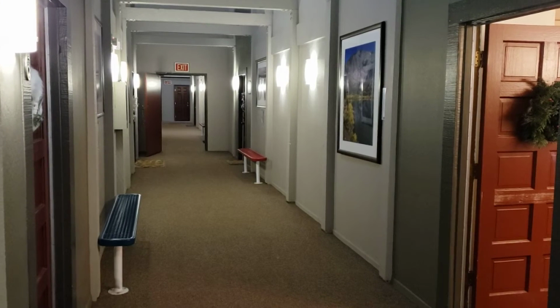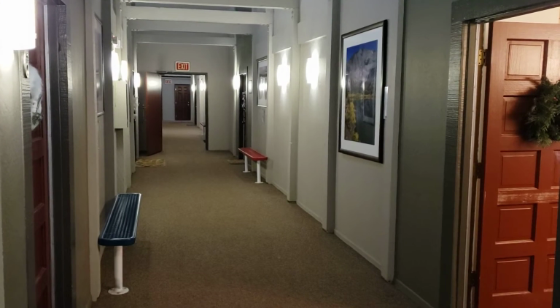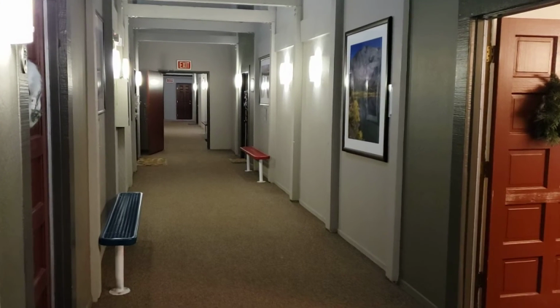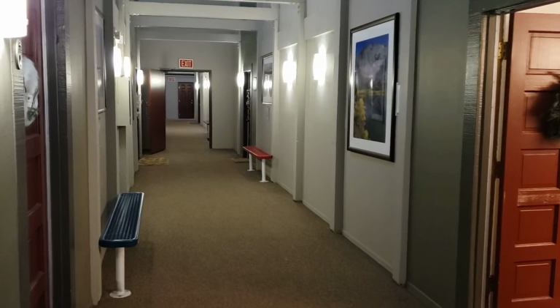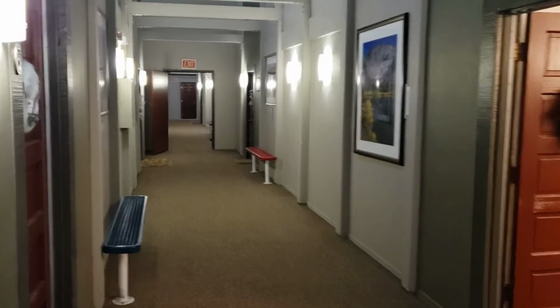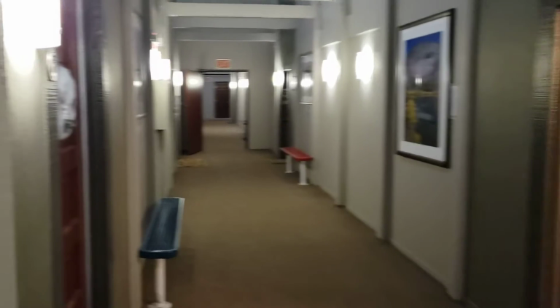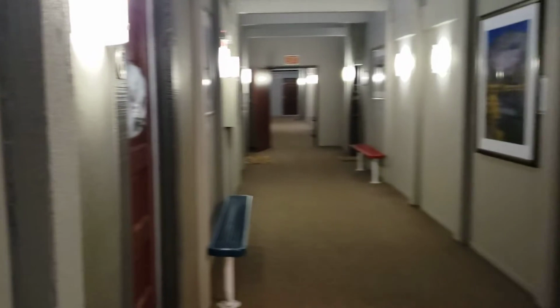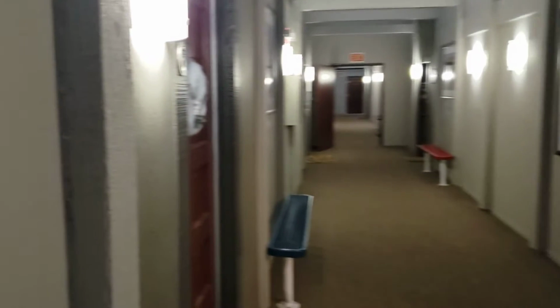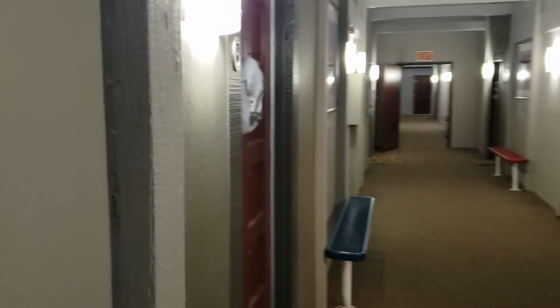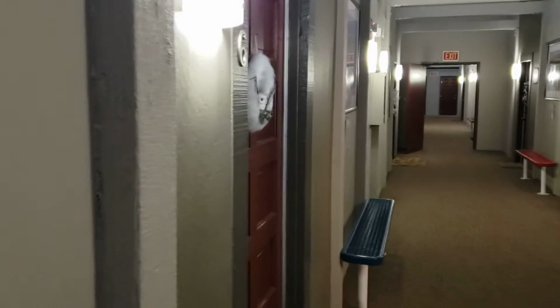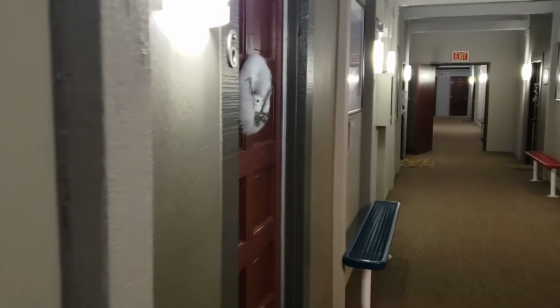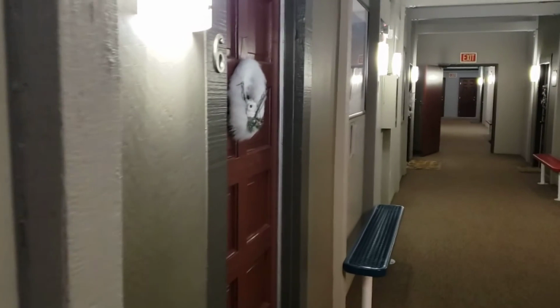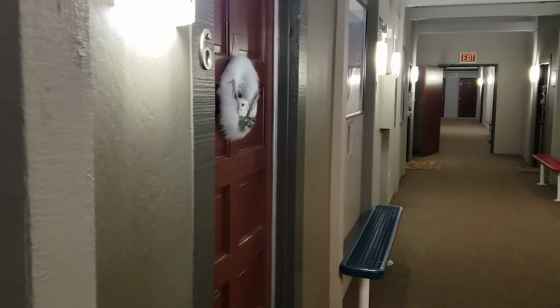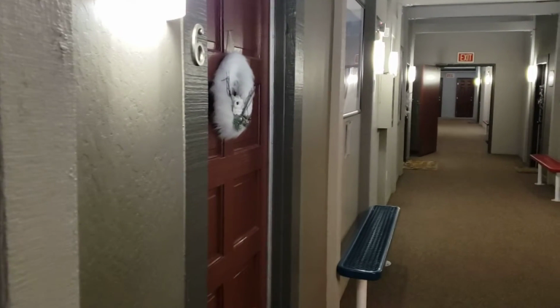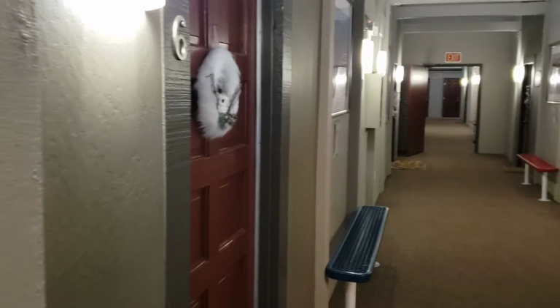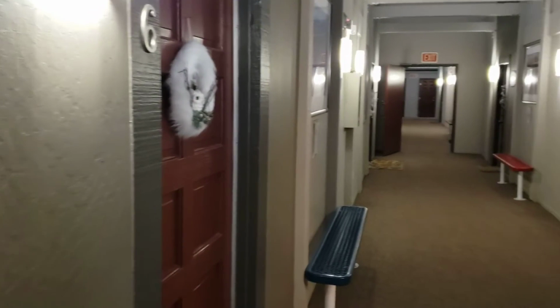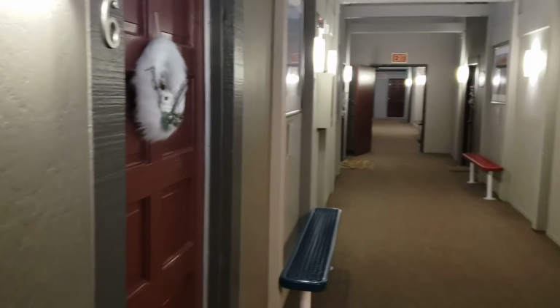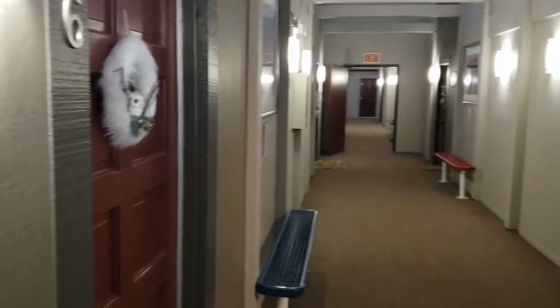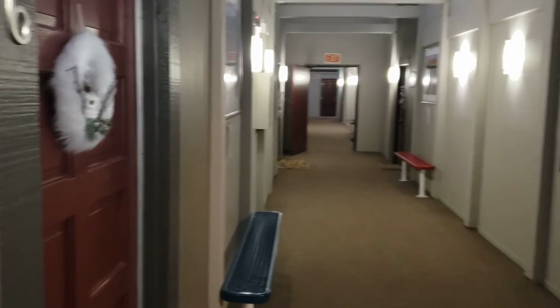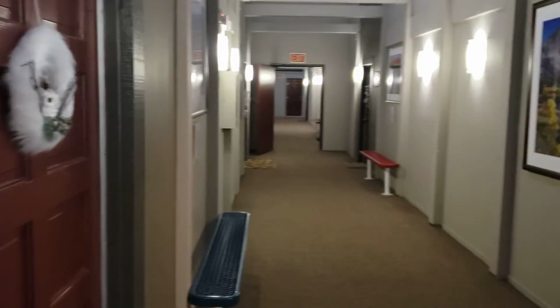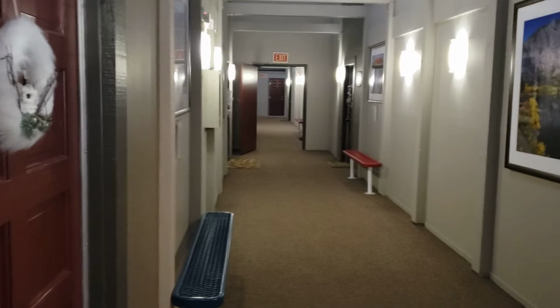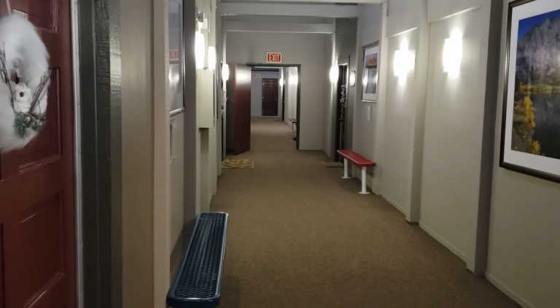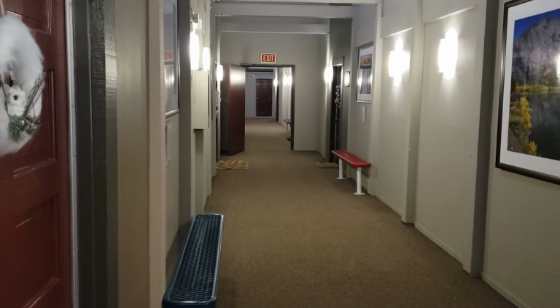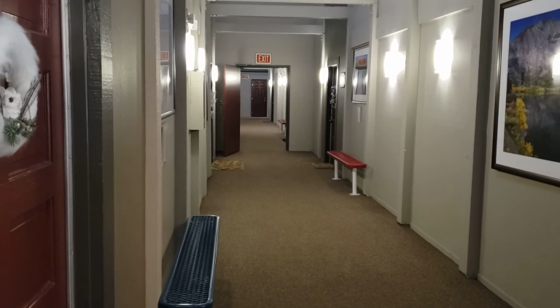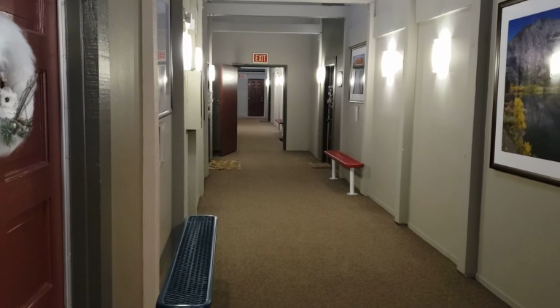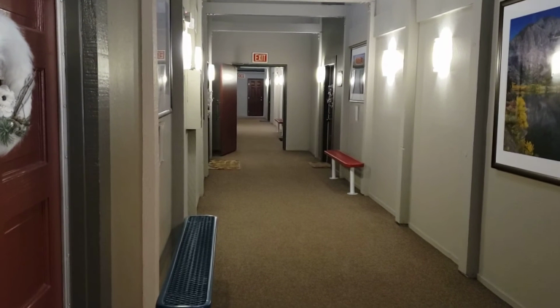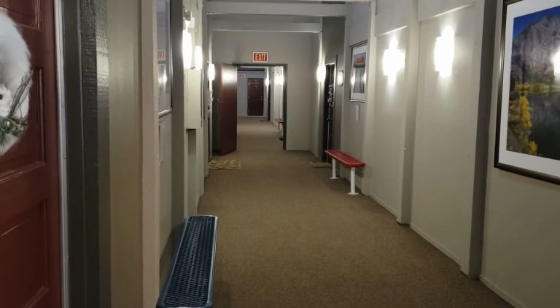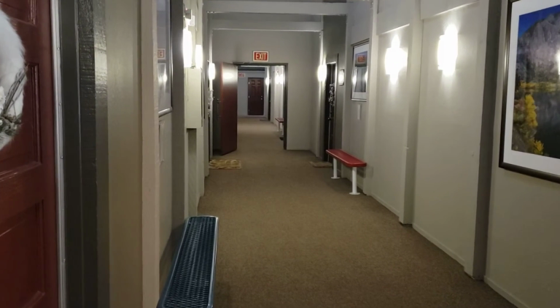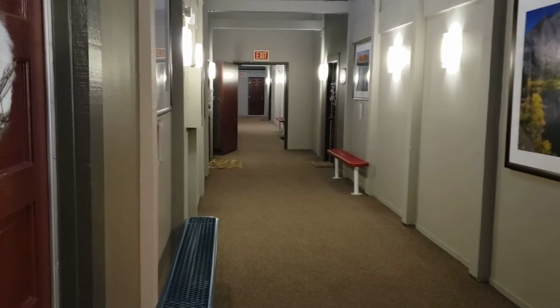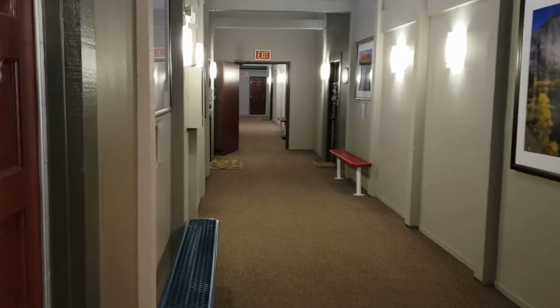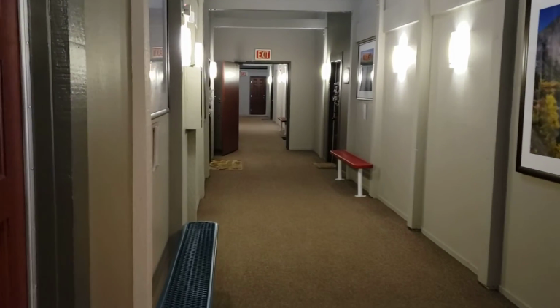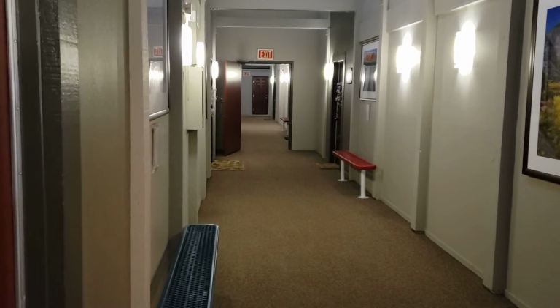Hi, this is Eric with Destination Real Estate and I'm at Chamonix. This complex is really close to Canyon Lodge.